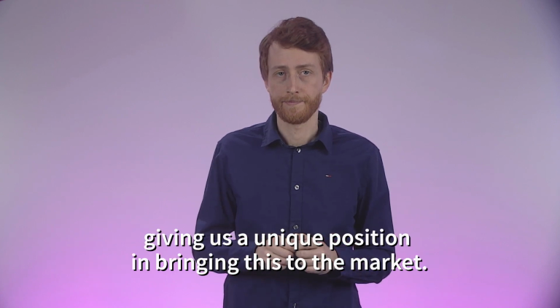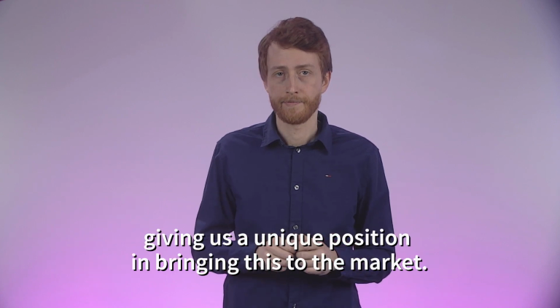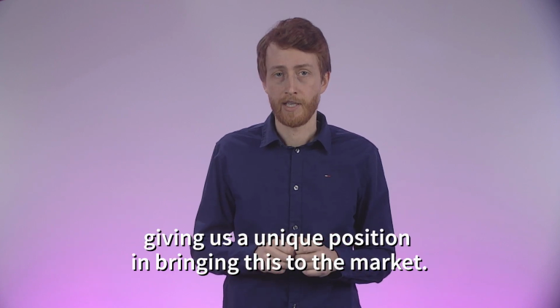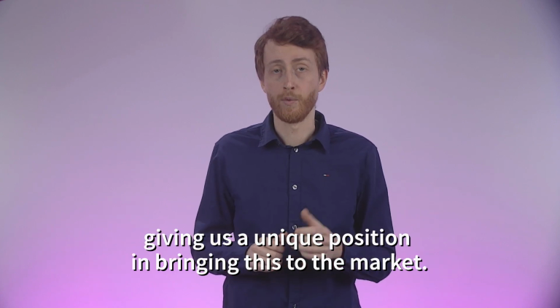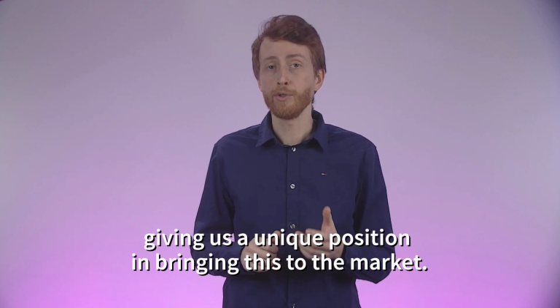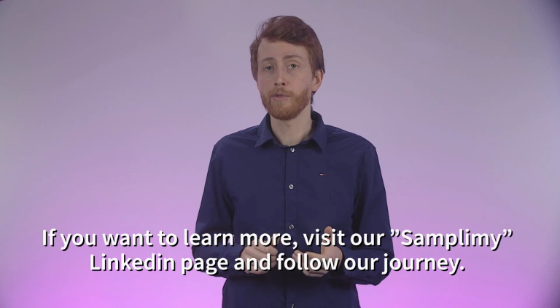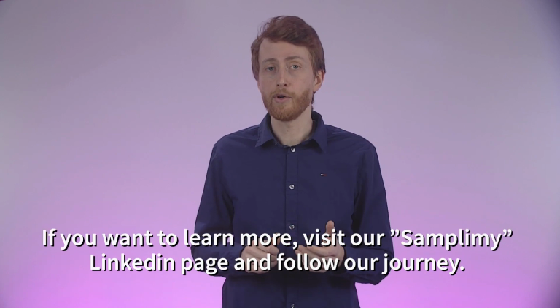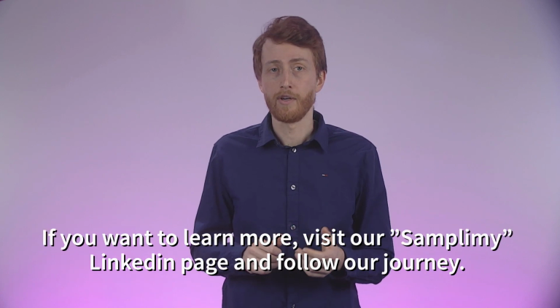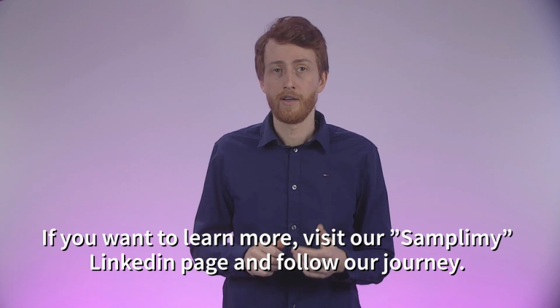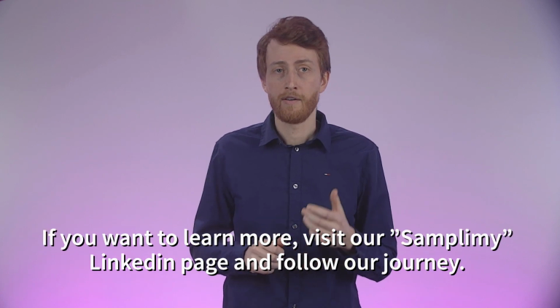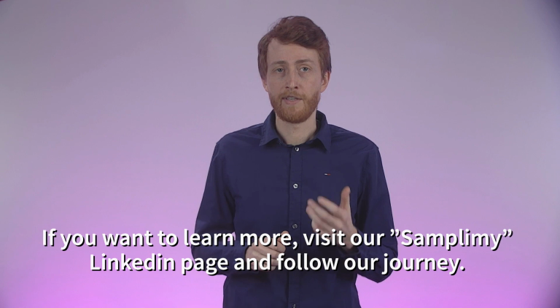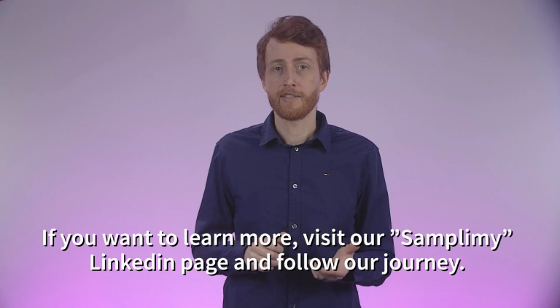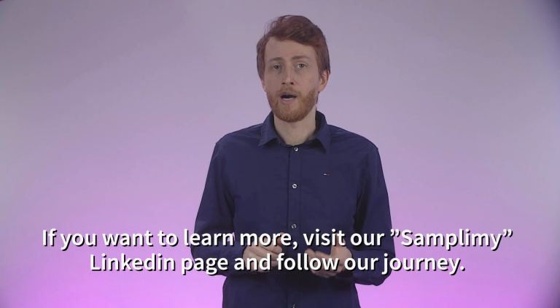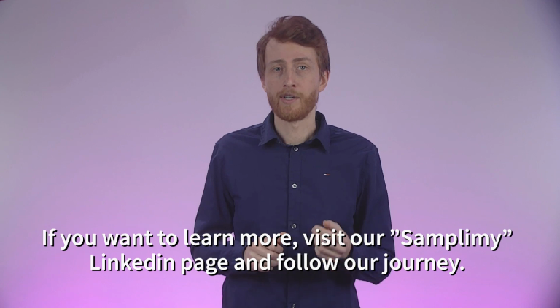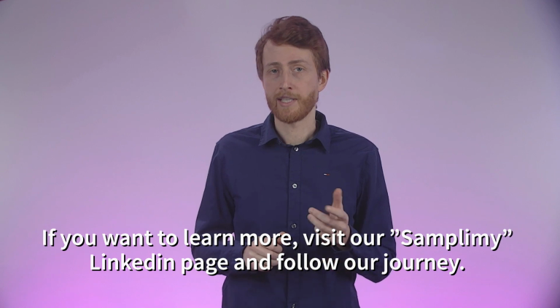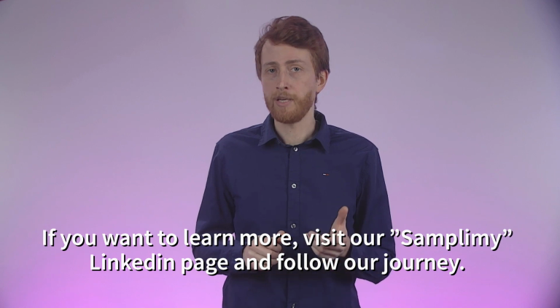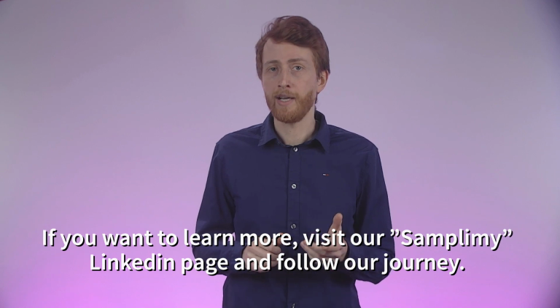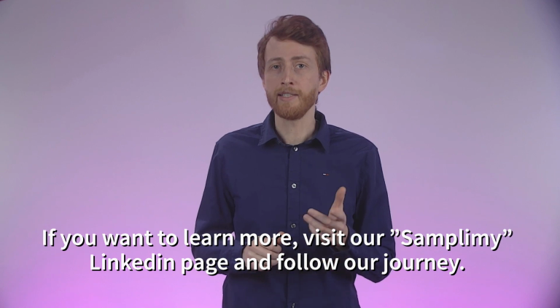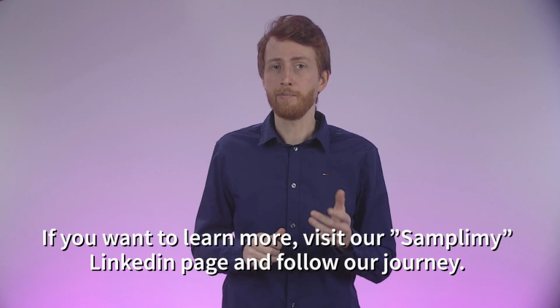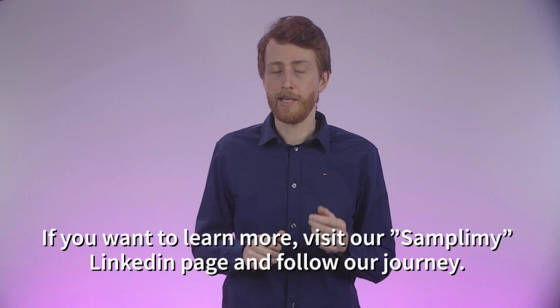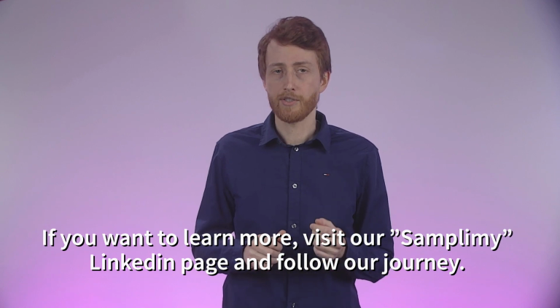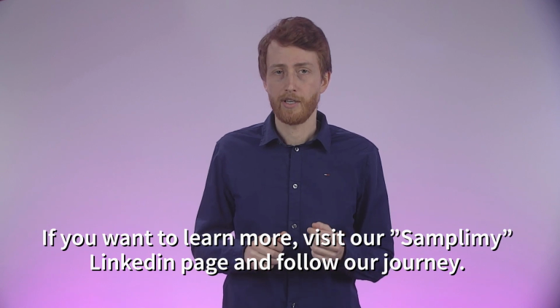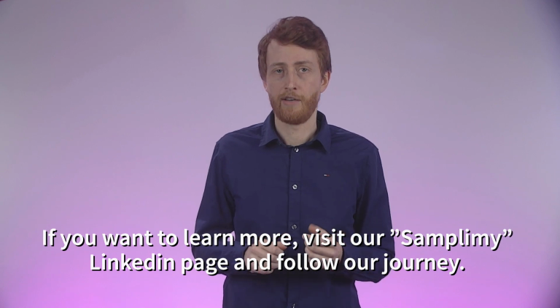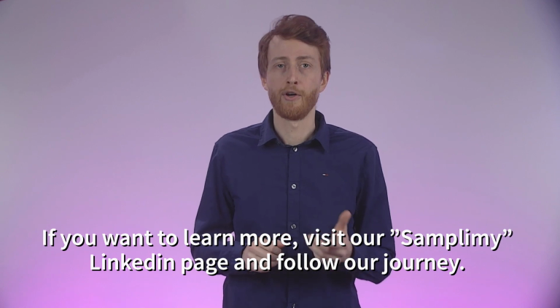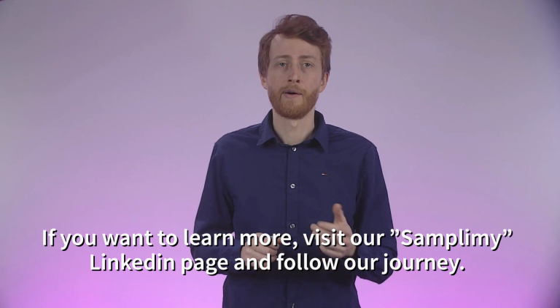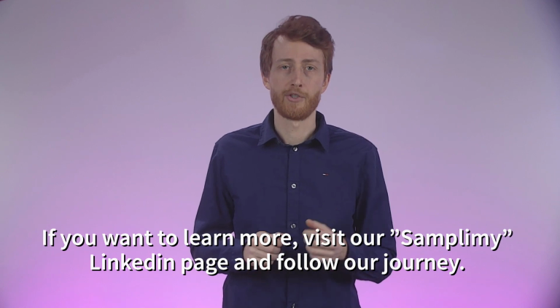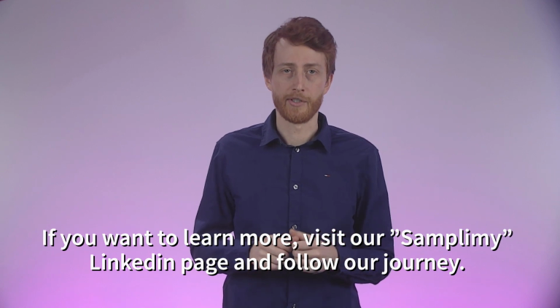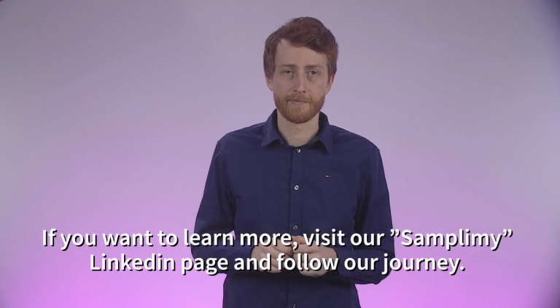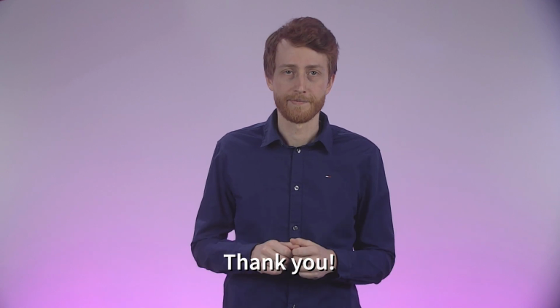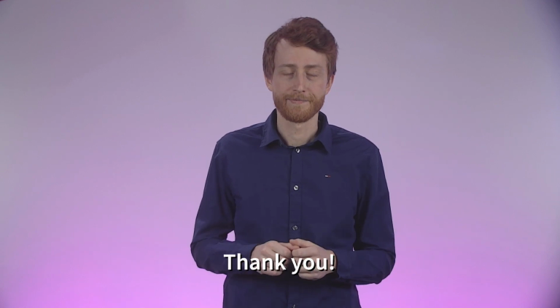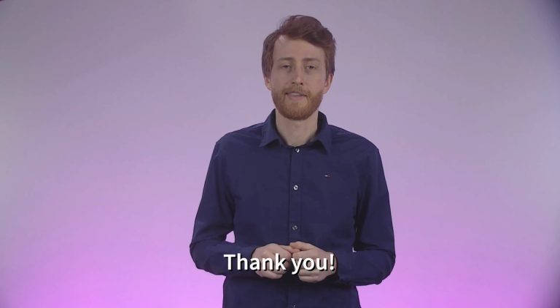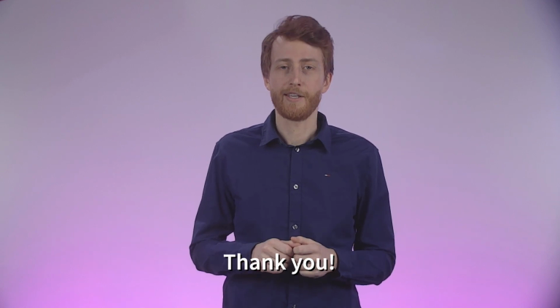If you want to learn more, visit our Samplemy LinkedIn page and follow our journey. Thank you.